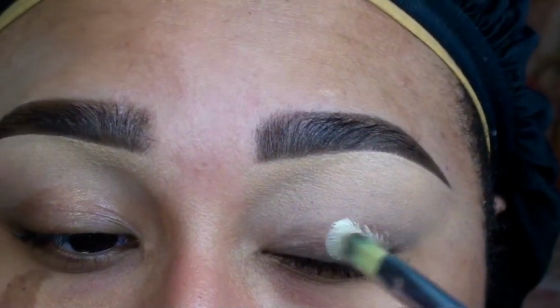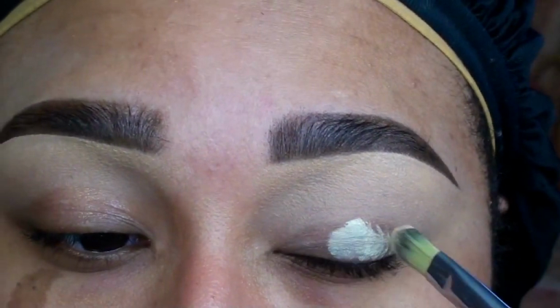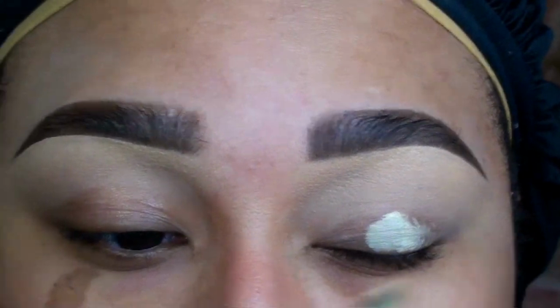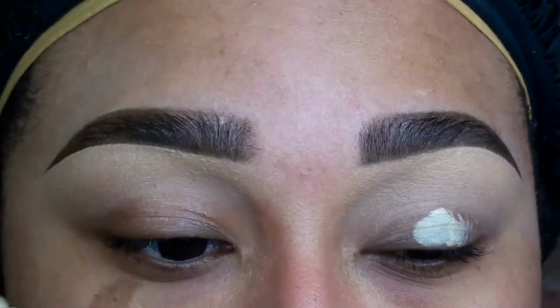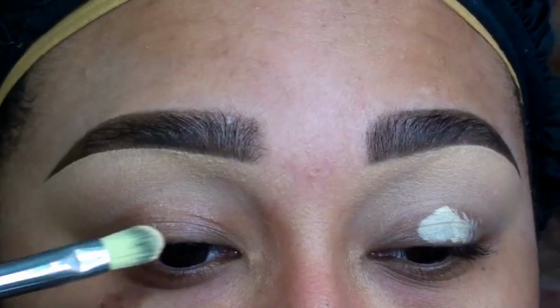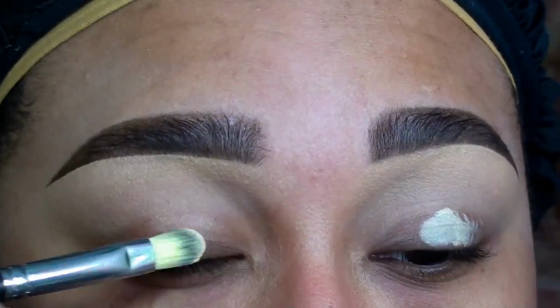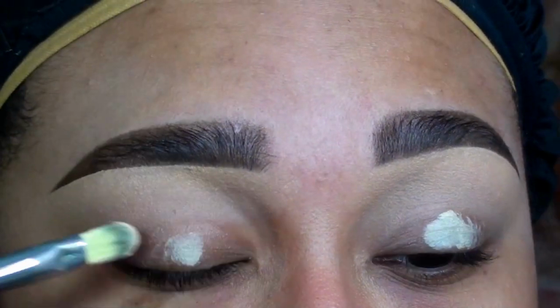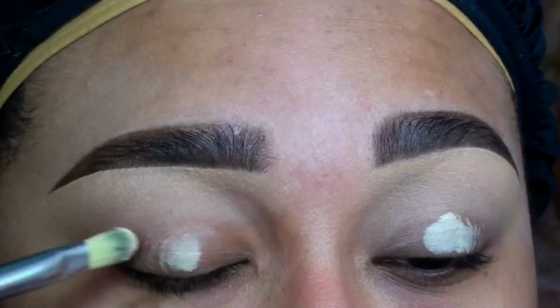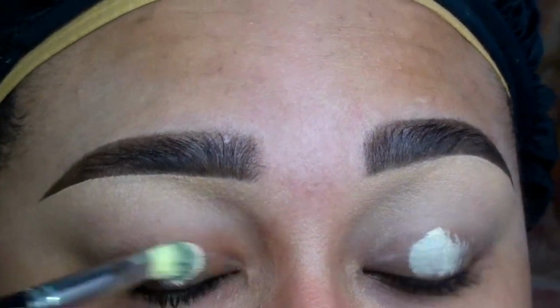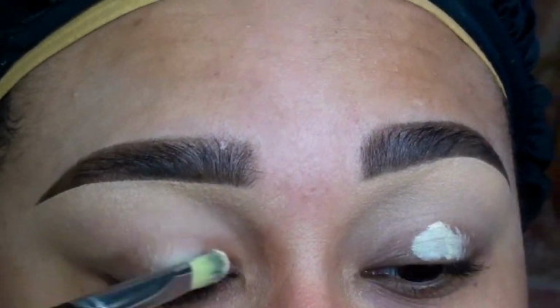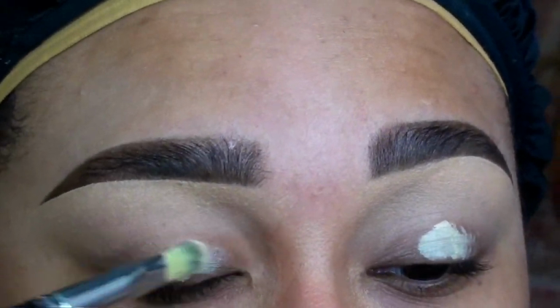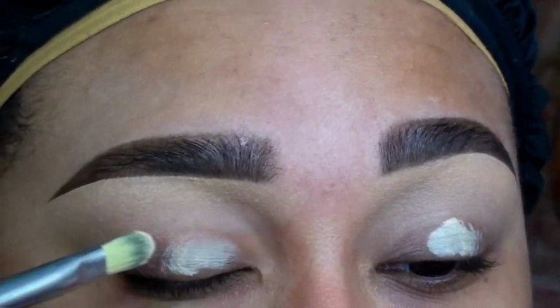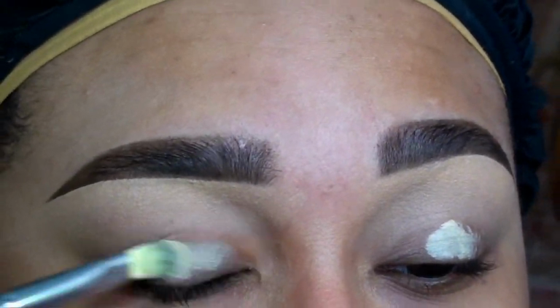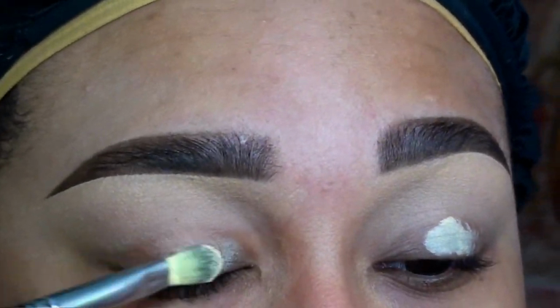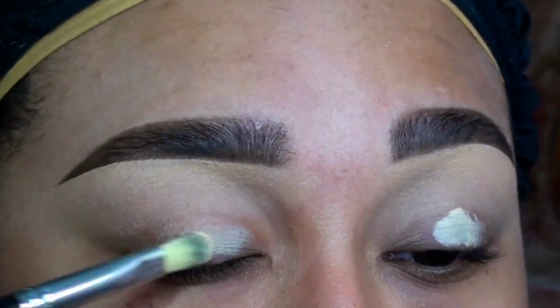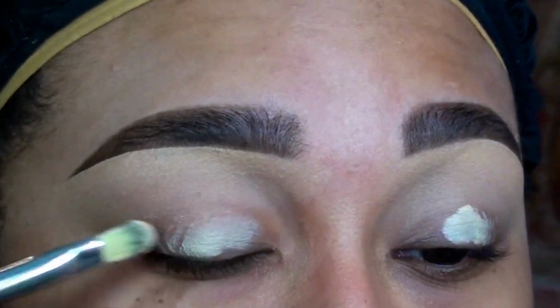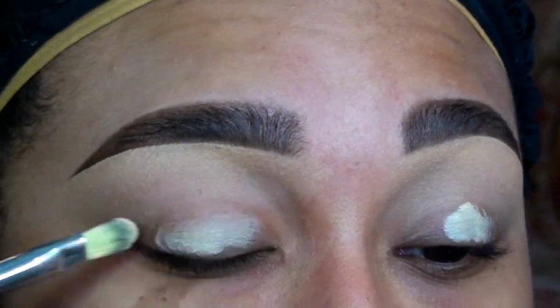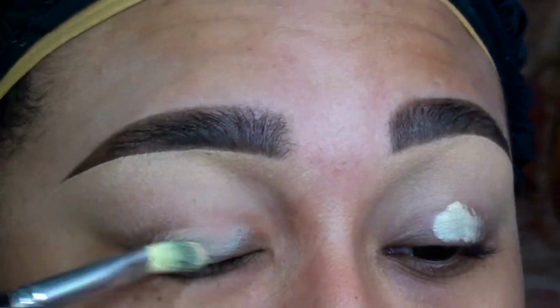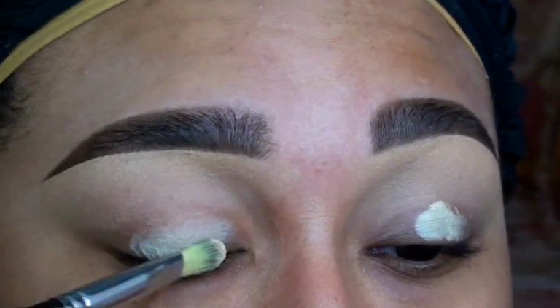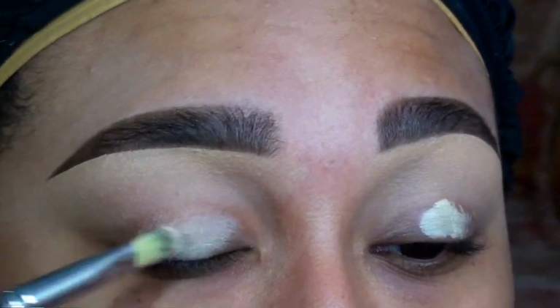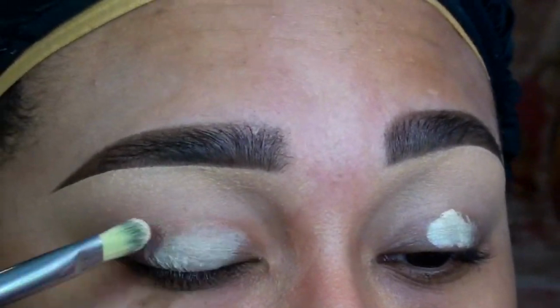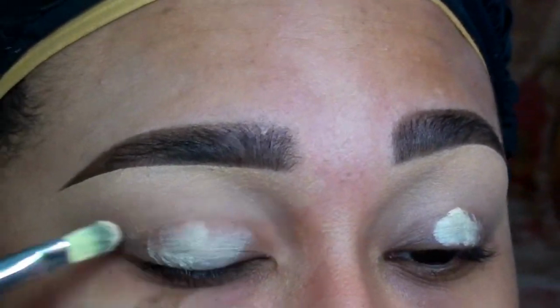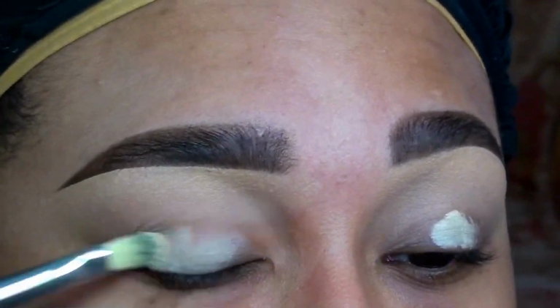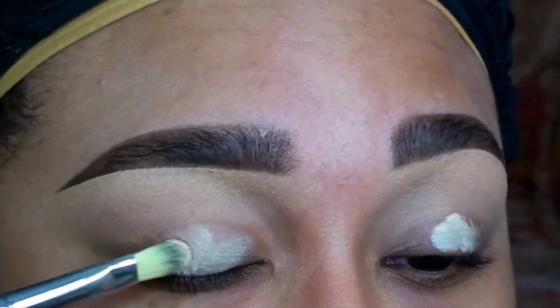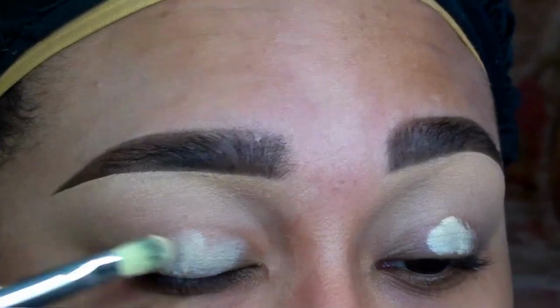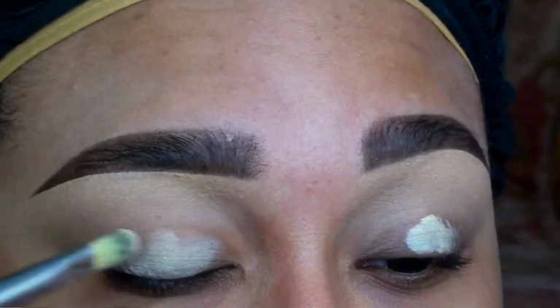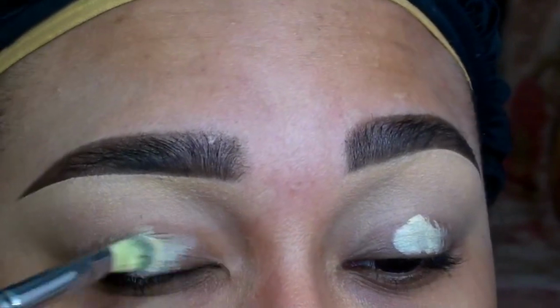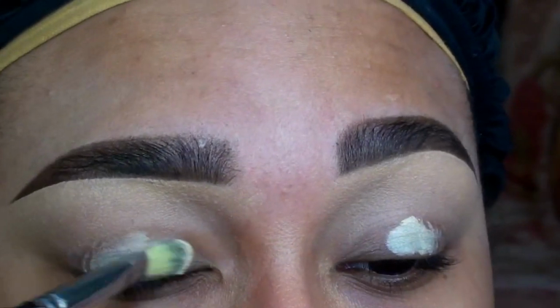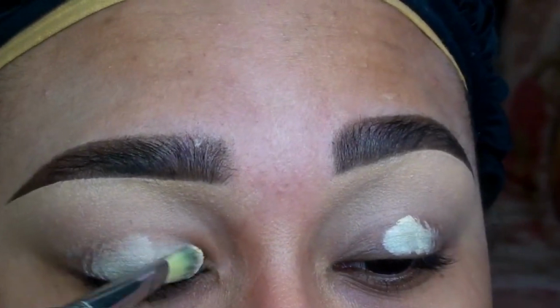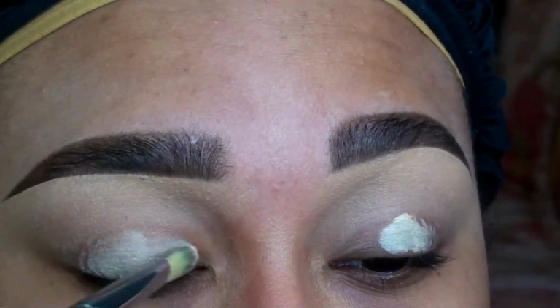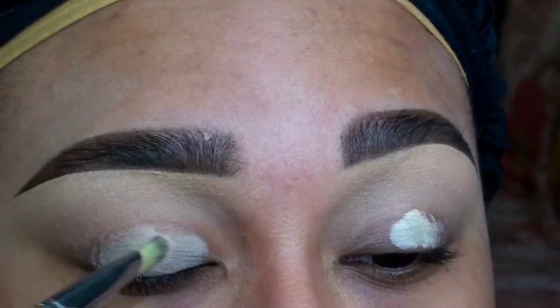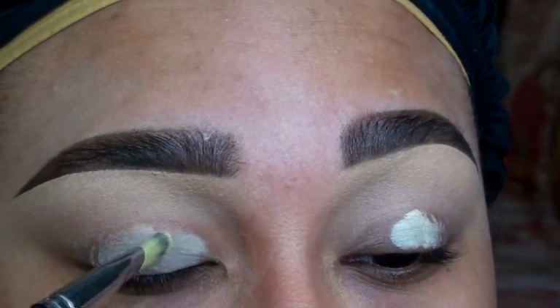As always, my first step is to prep and prime the lids, and today I'm using MAC's Paint Pot in Soft Ochre.